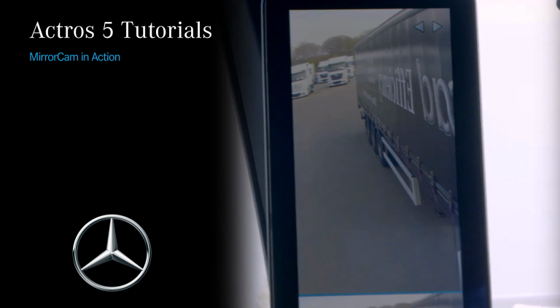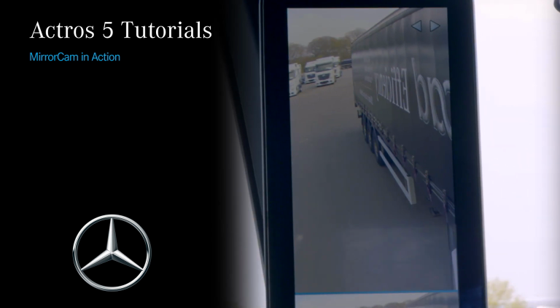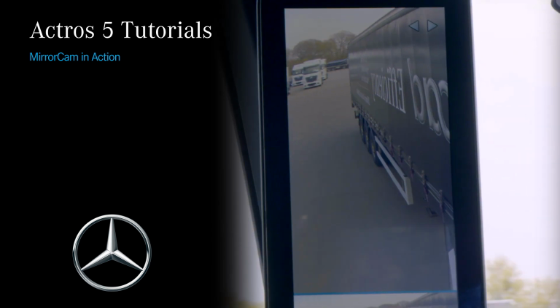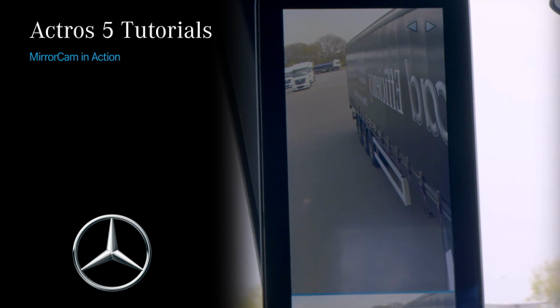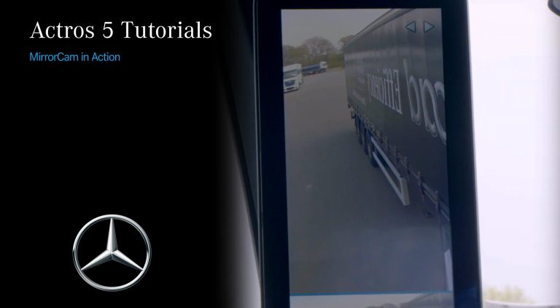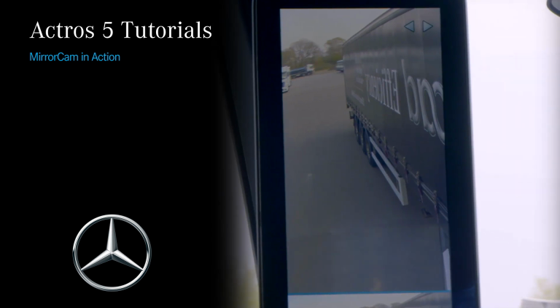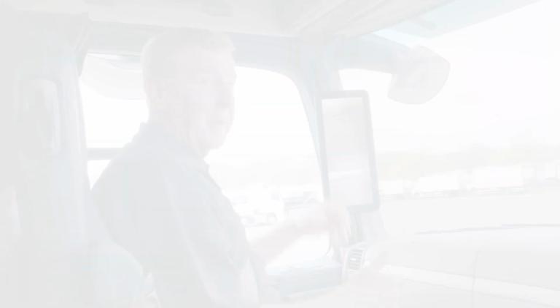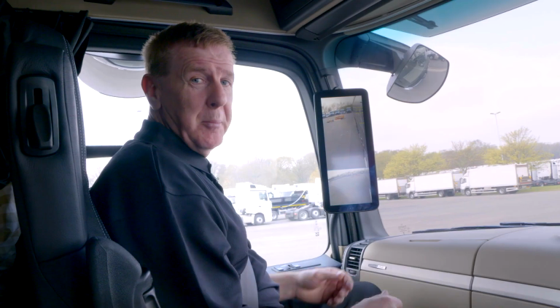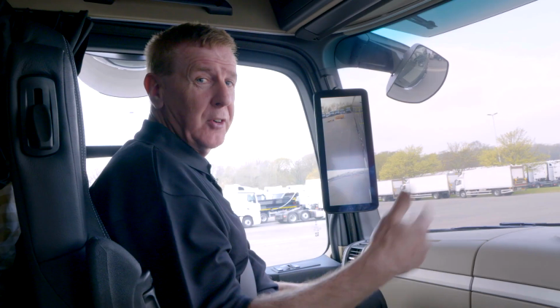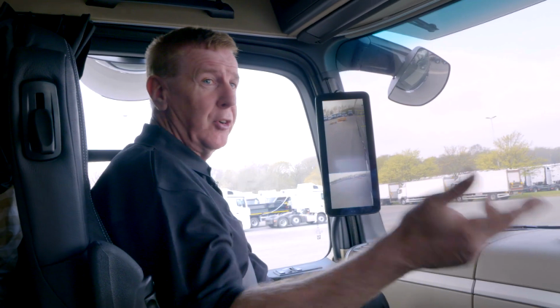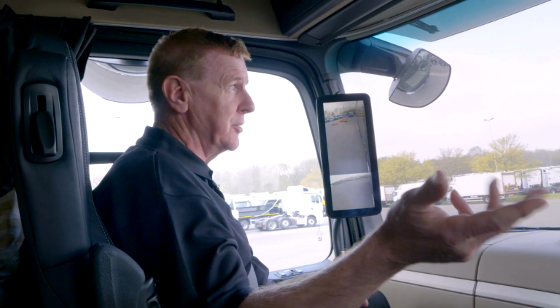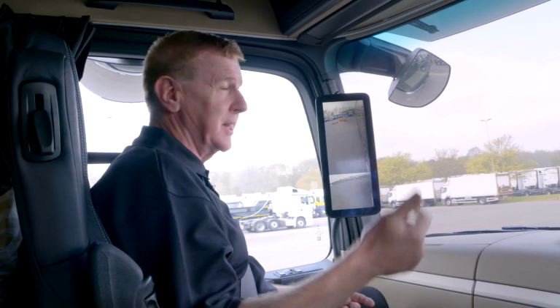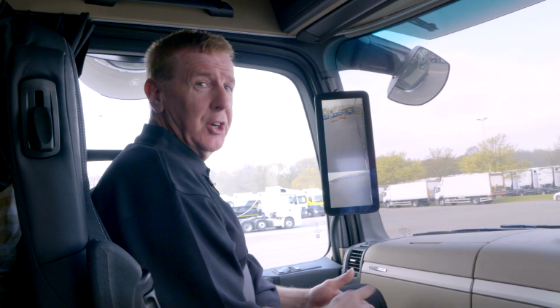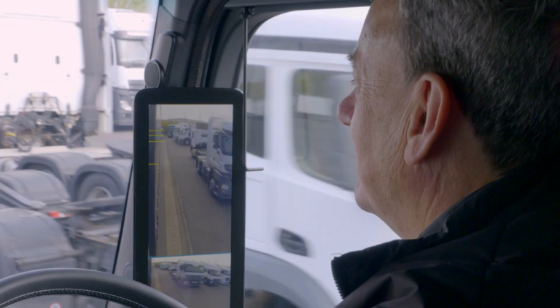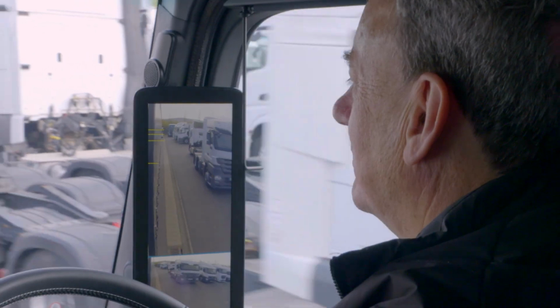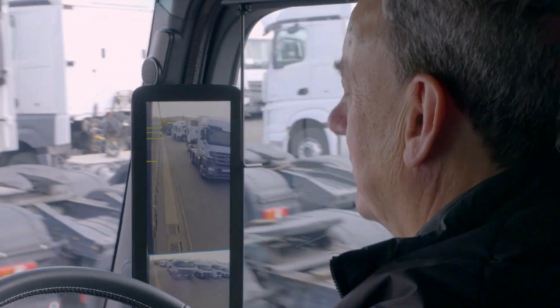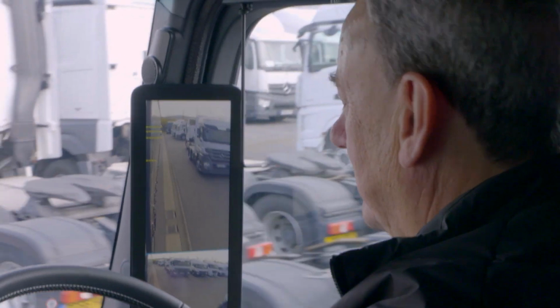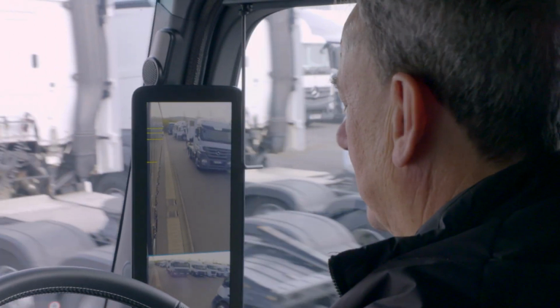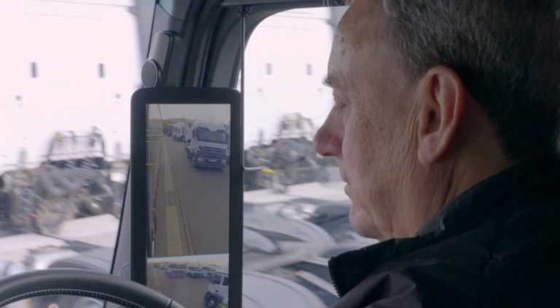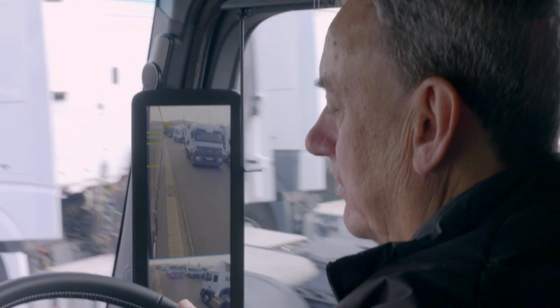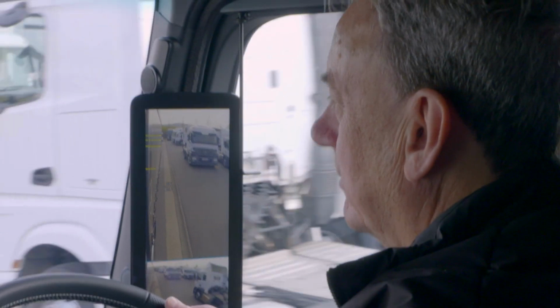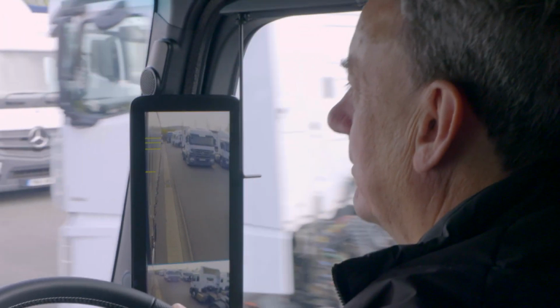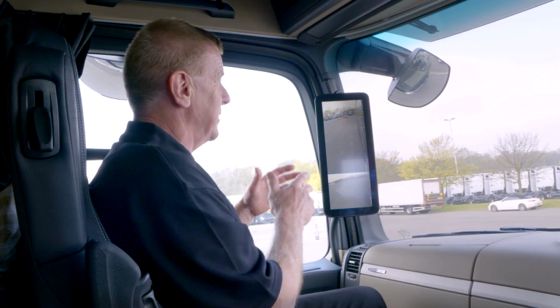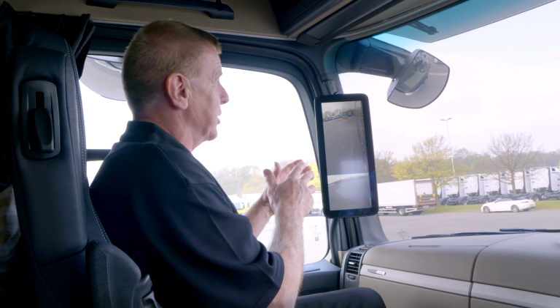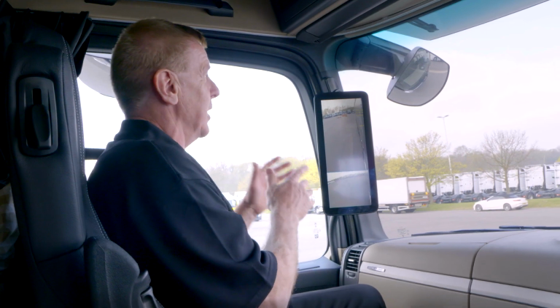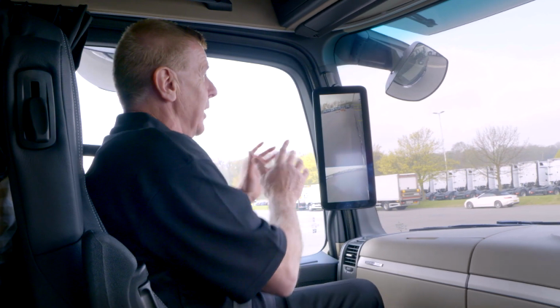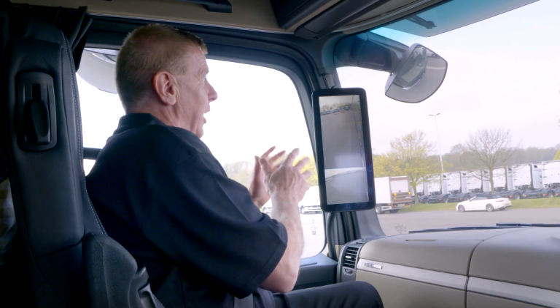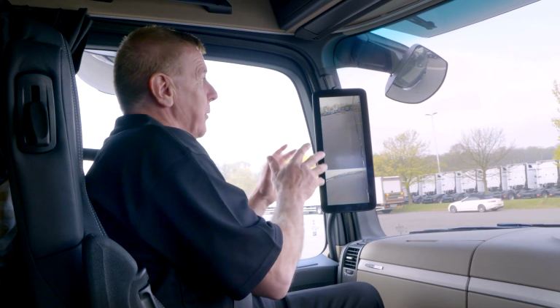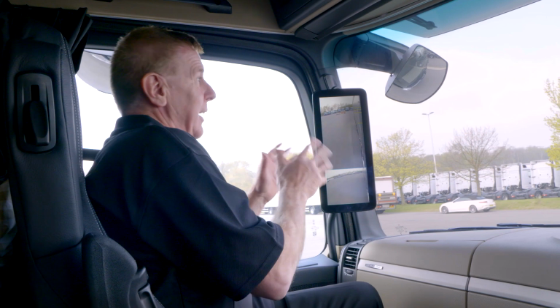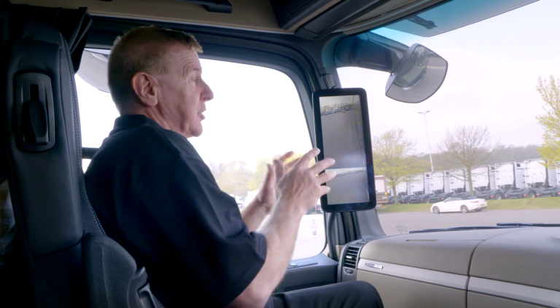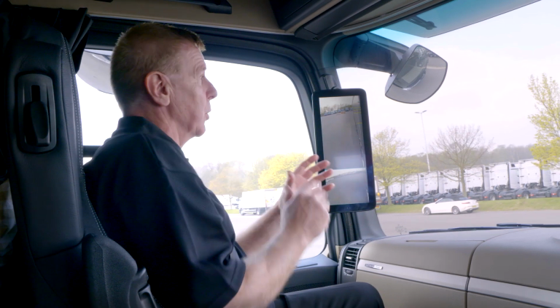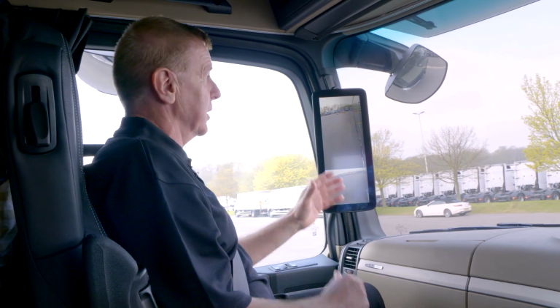Here we are out on the road with MirroCam. We've got Chris, the senior truck trainer for Mercedes-Benz, and we're just going to demonstrate how MirroCam actually works.